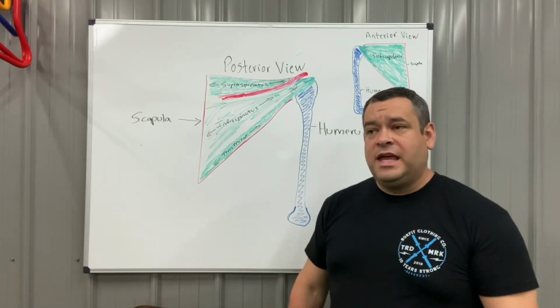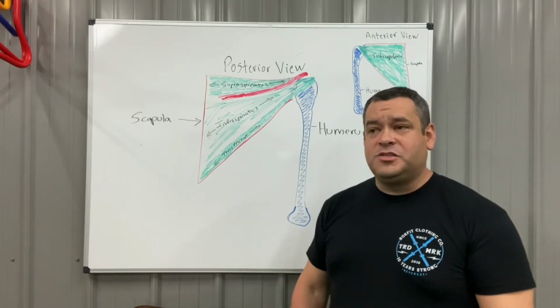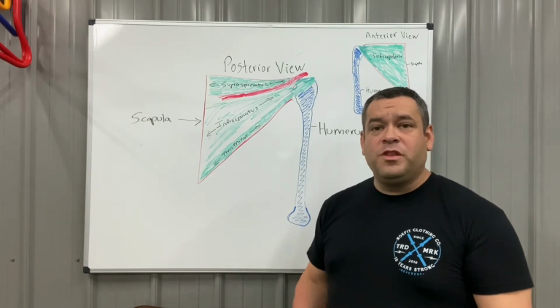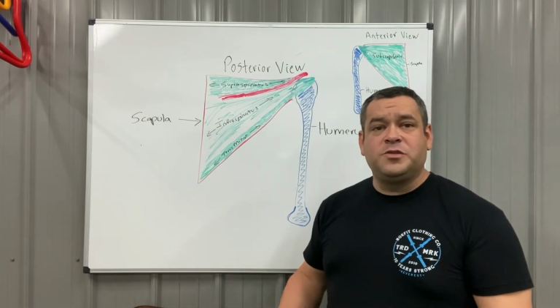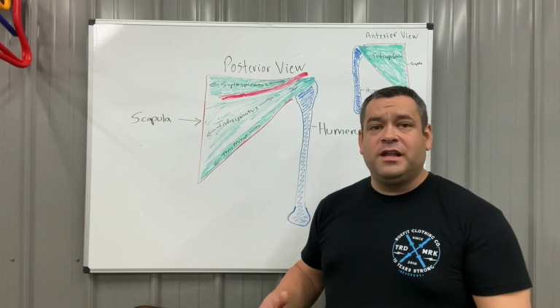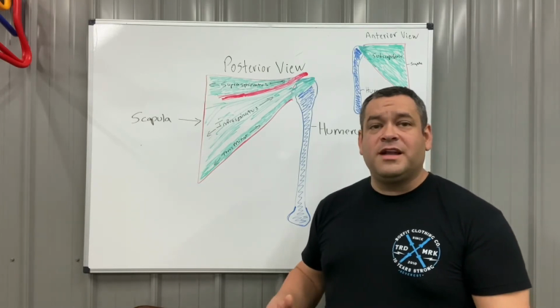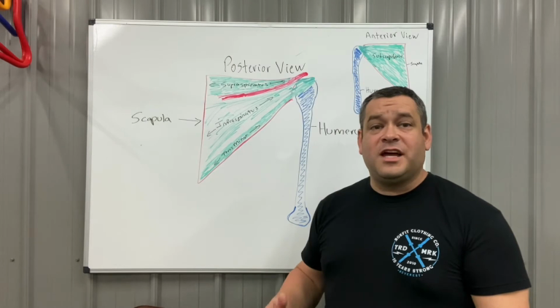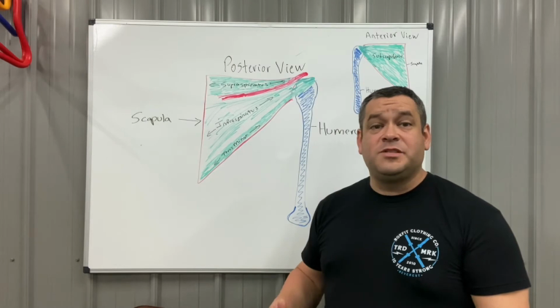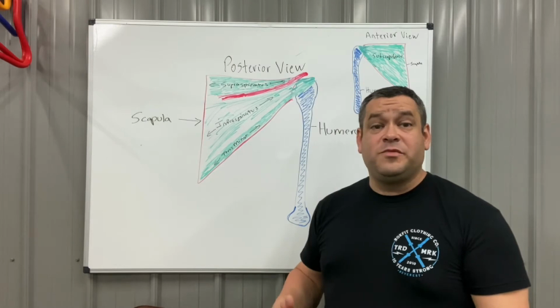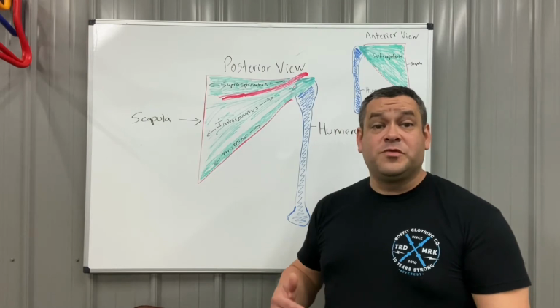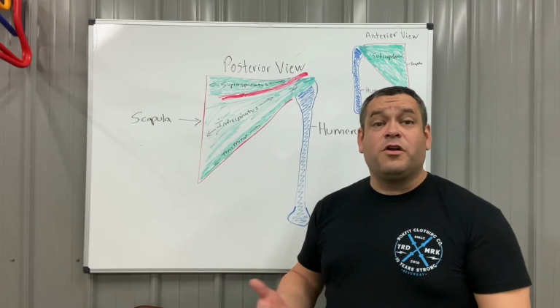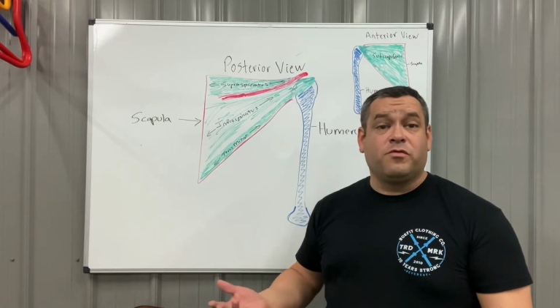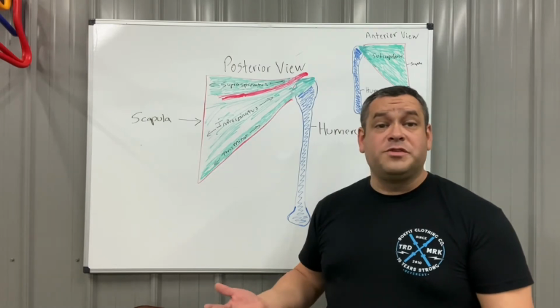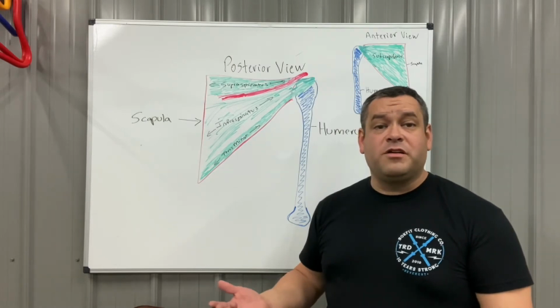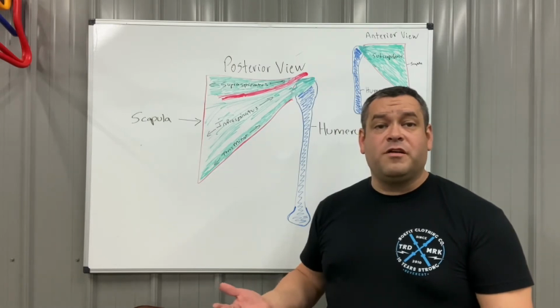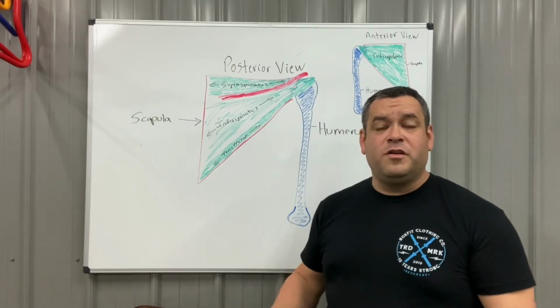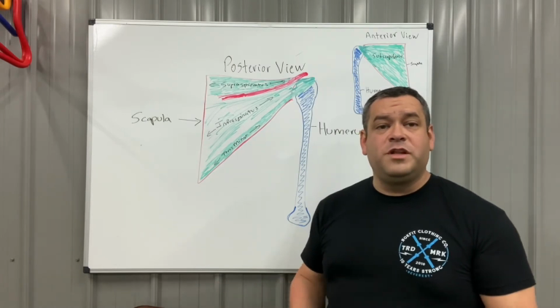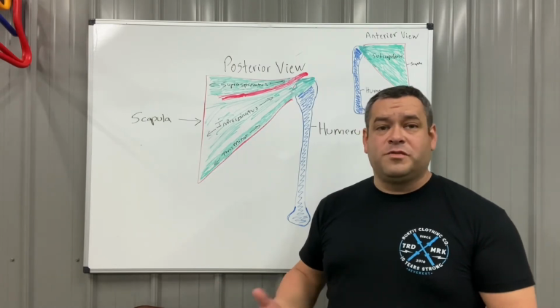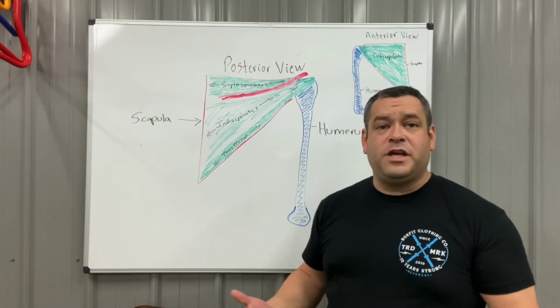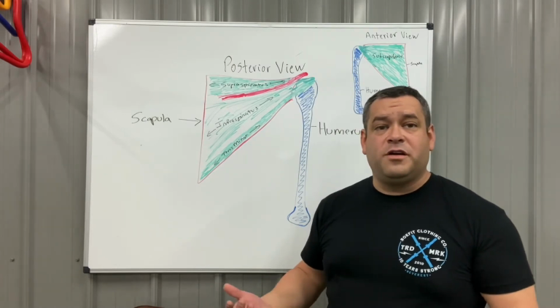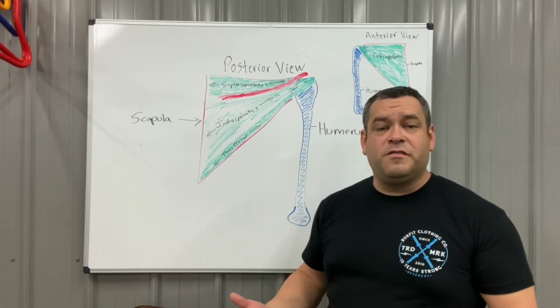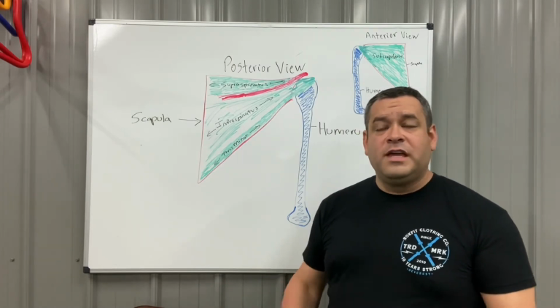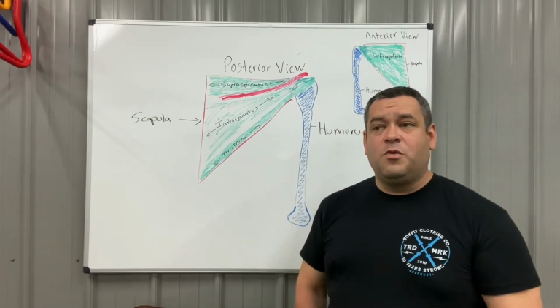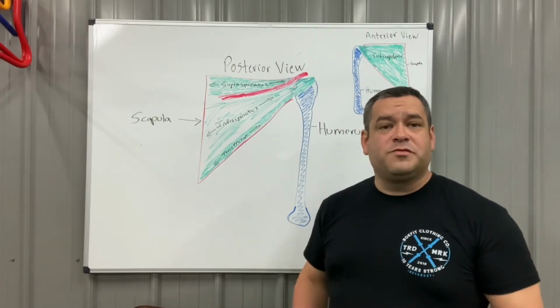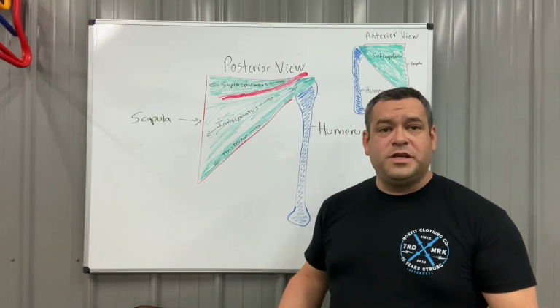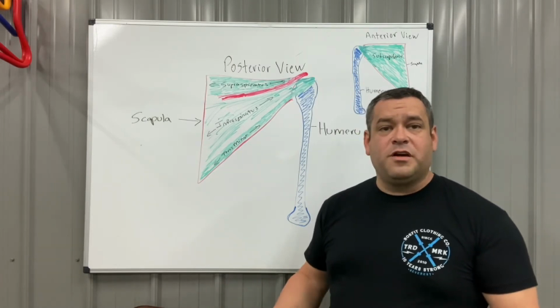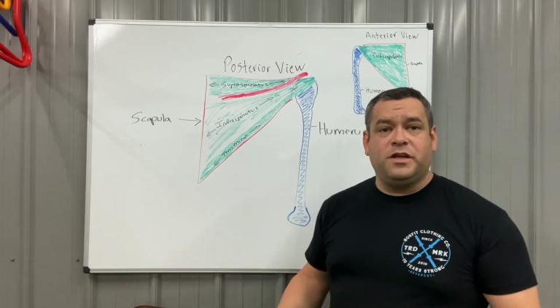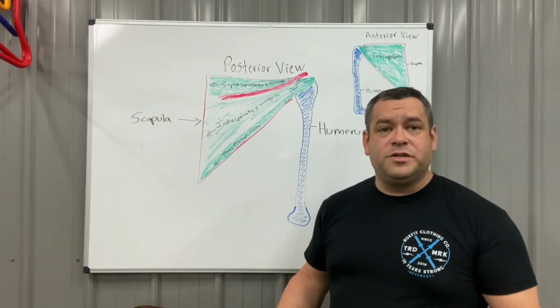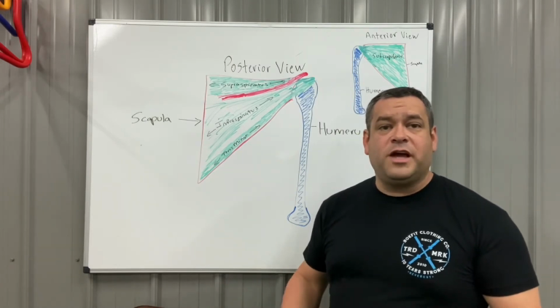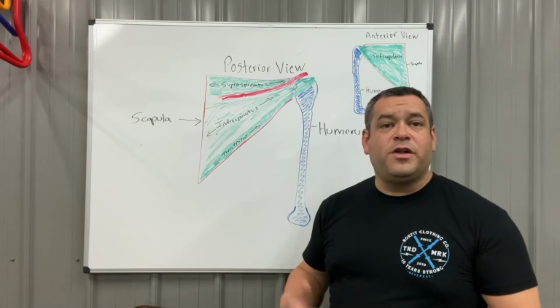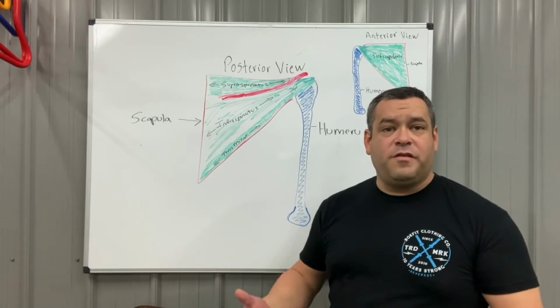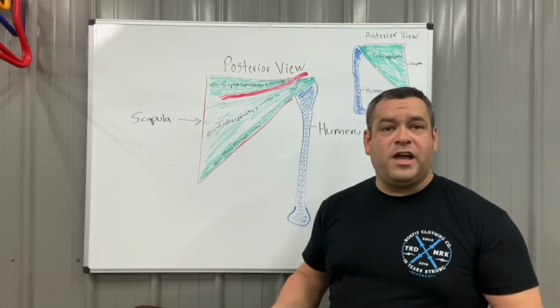One of the questions we get a lot is regarding rotator cuff. What is a rotator cuff? What is a rotator cuff injury? And how do I know if I have one?